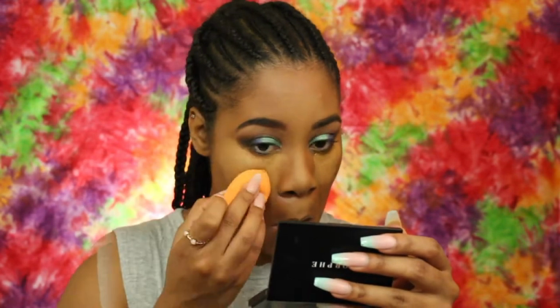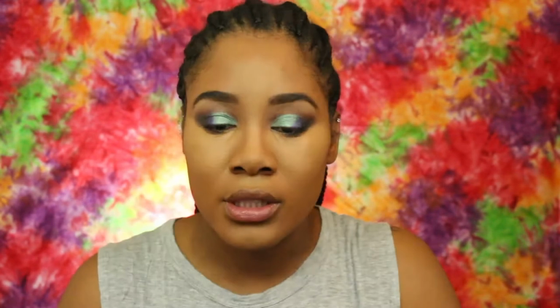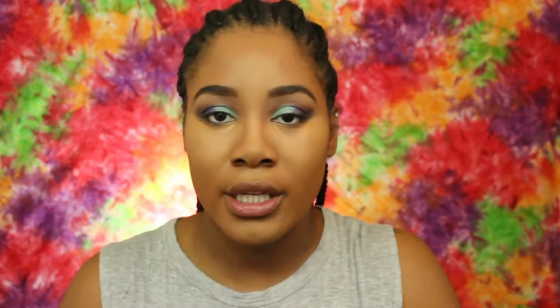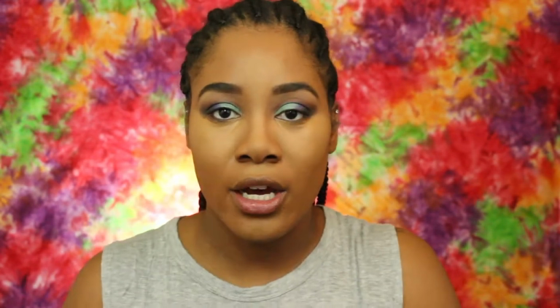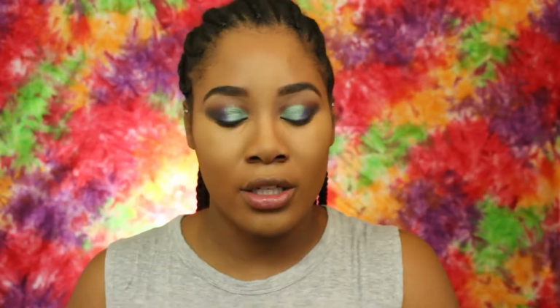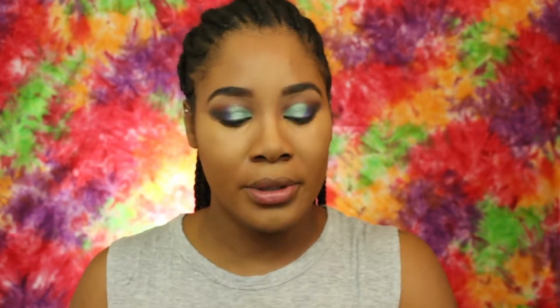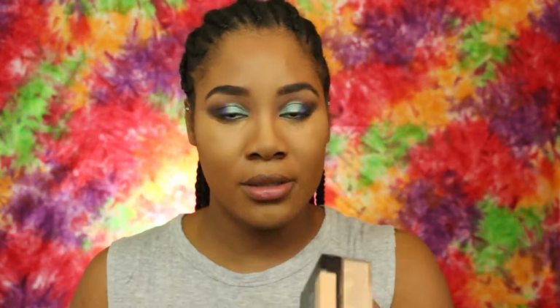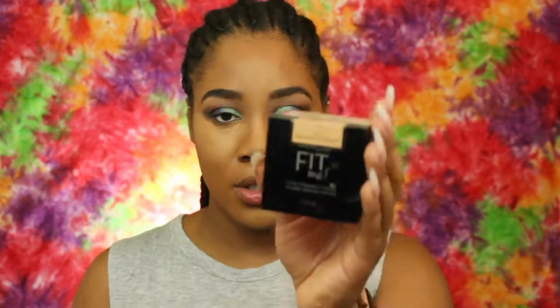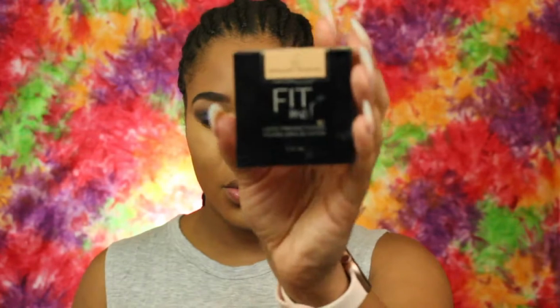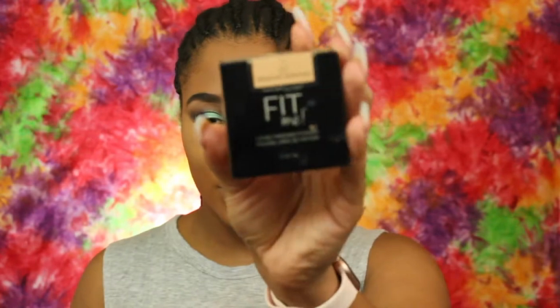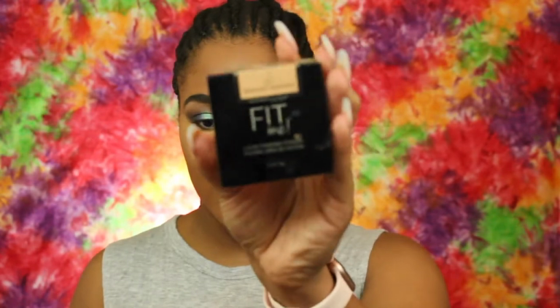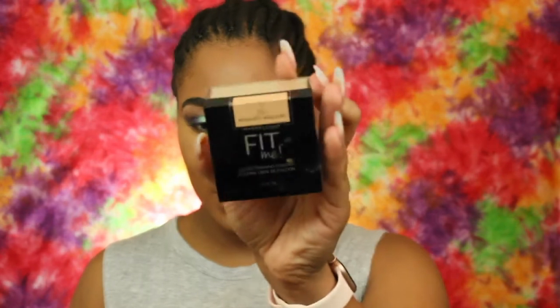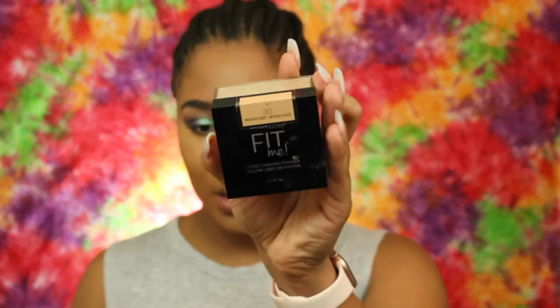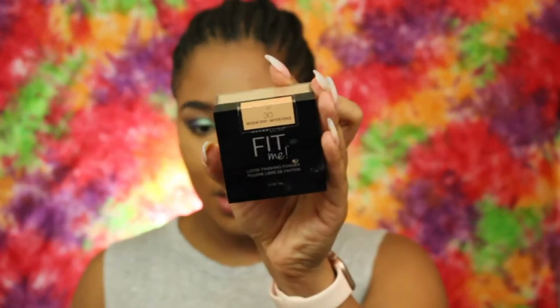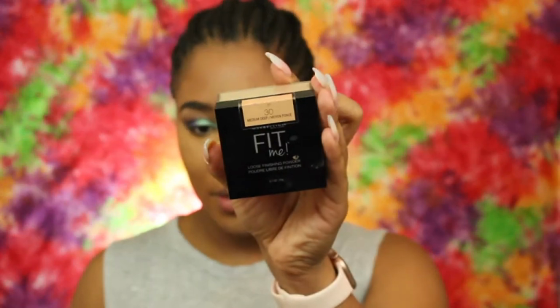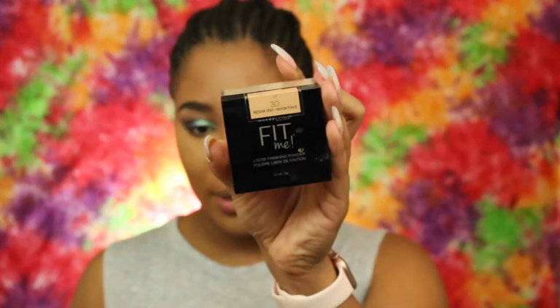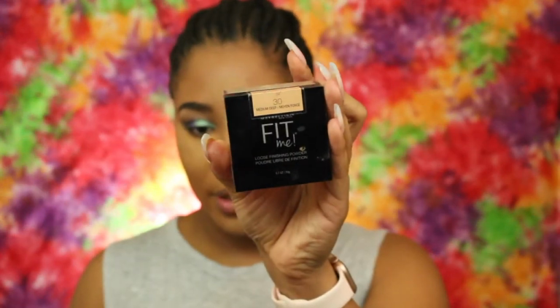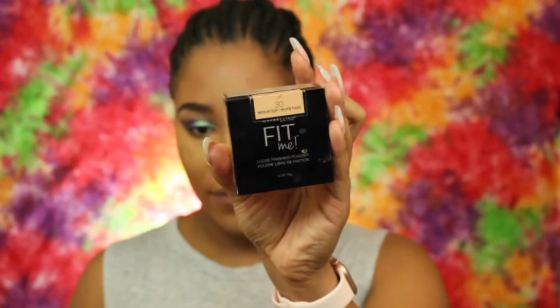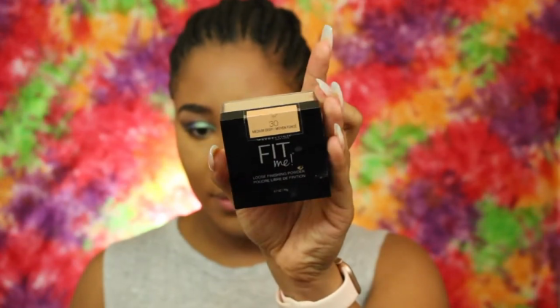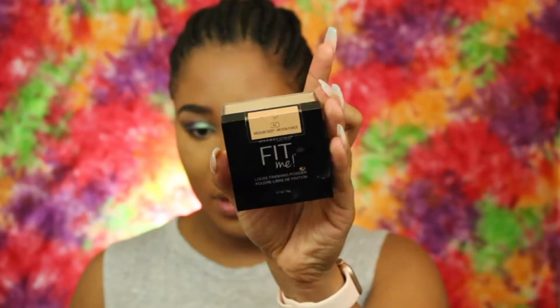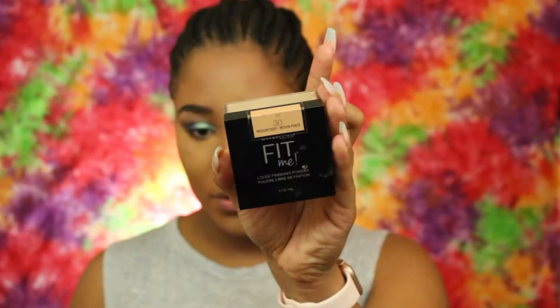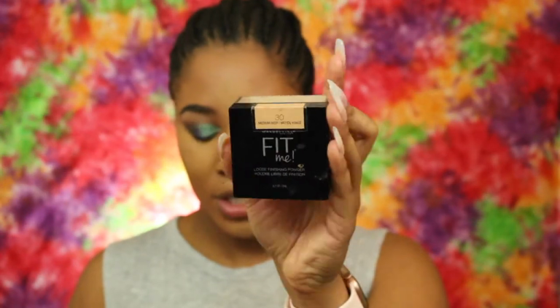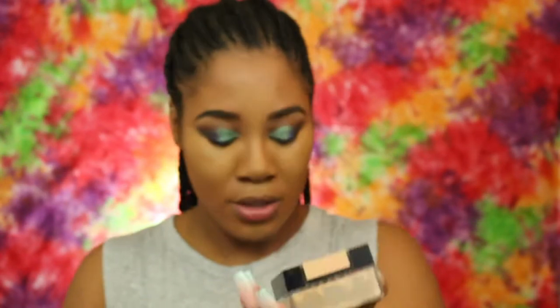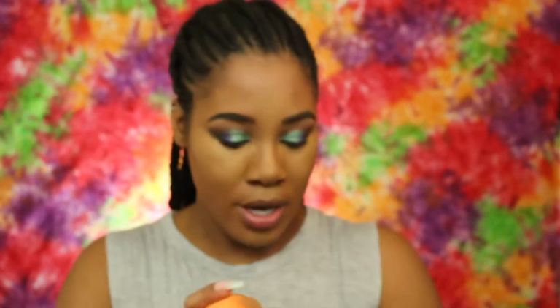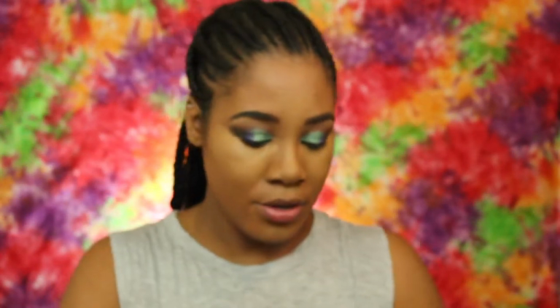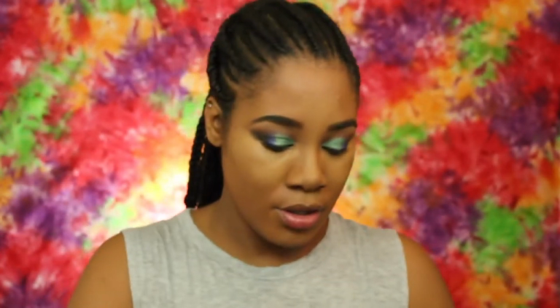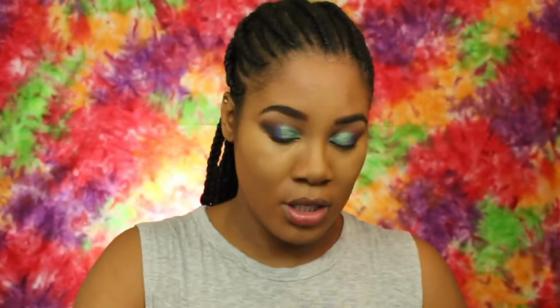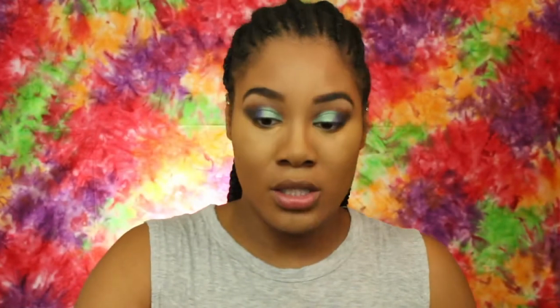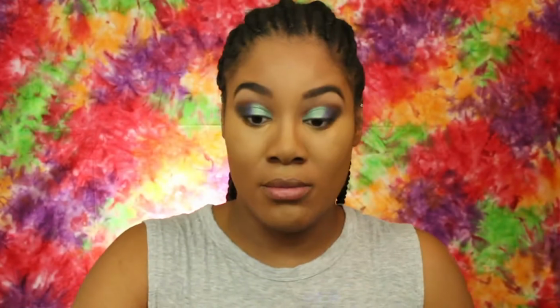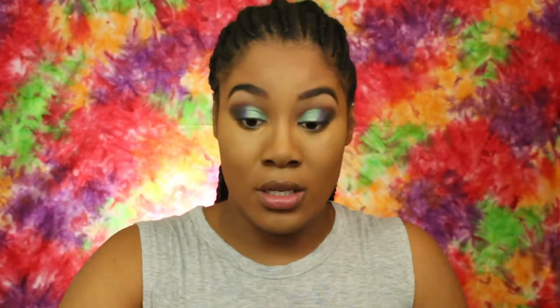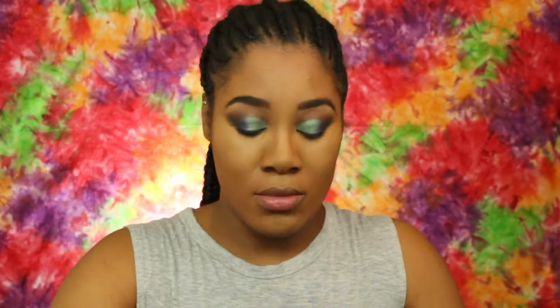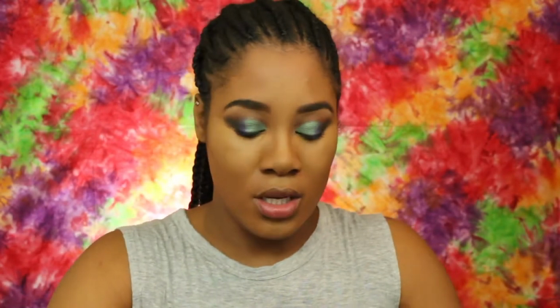To set that all in place, I'm going to go in with the Maybelline Fit Me Loose Finishing Powder, and this is in Medium Deep.